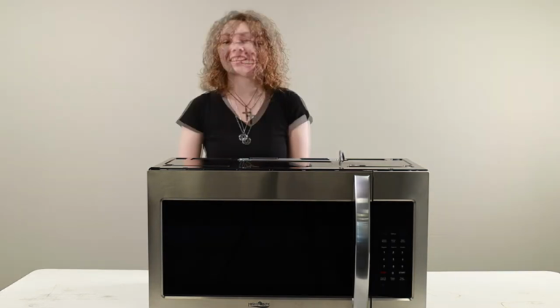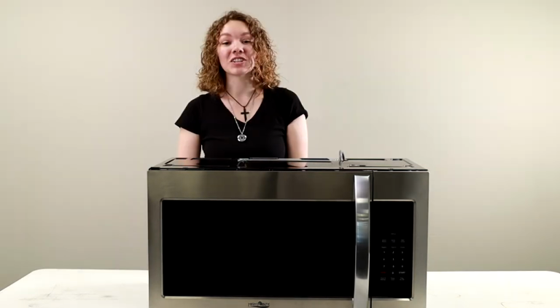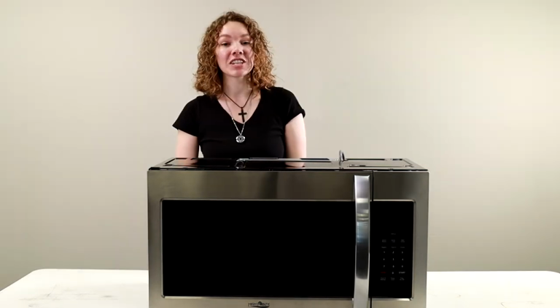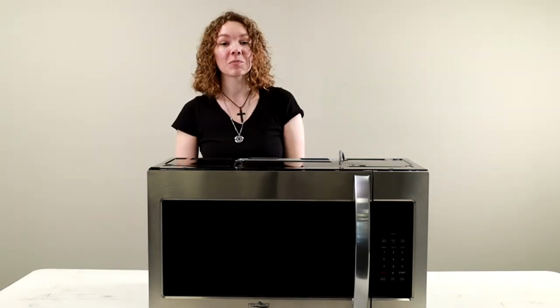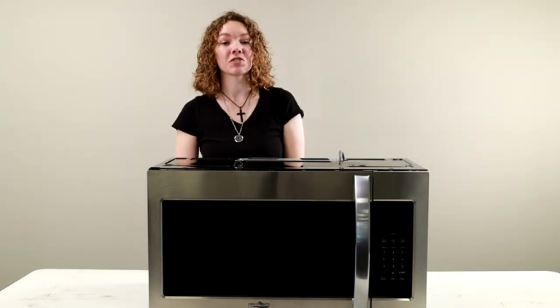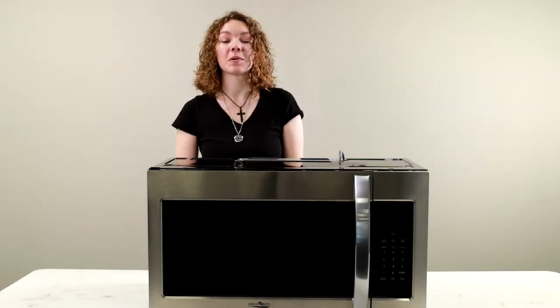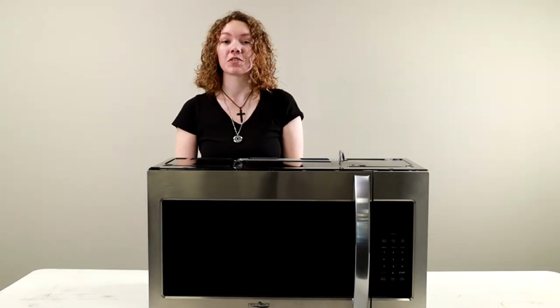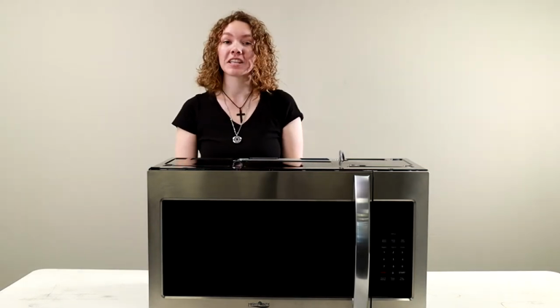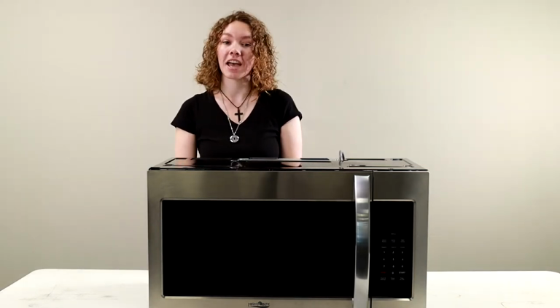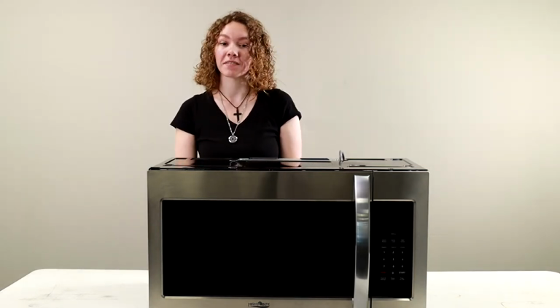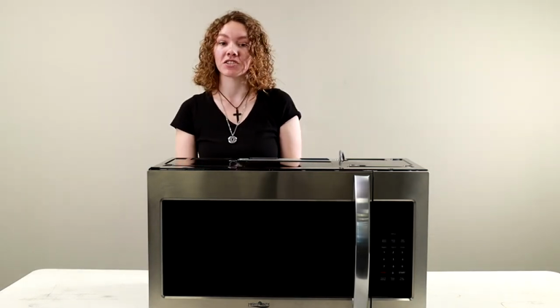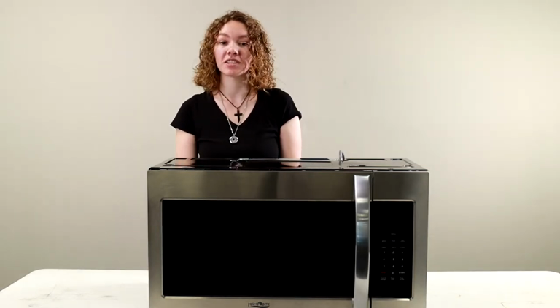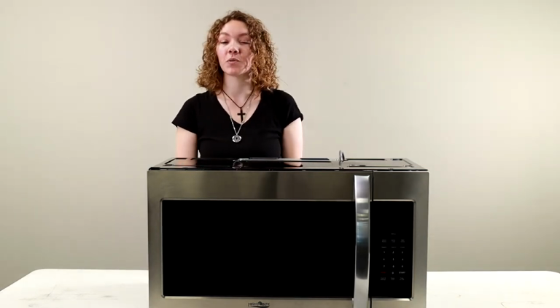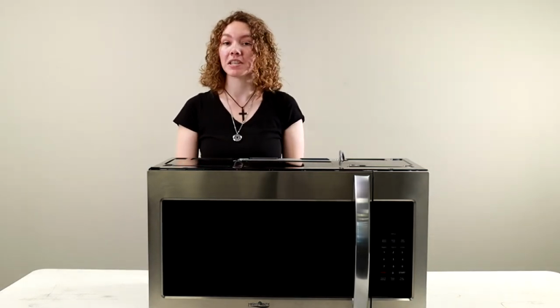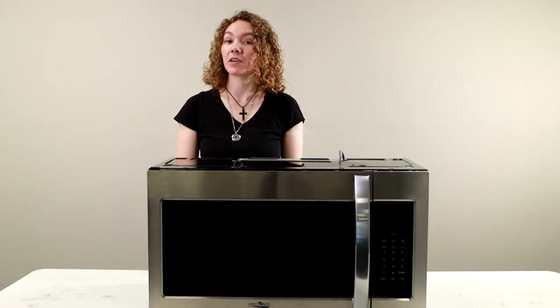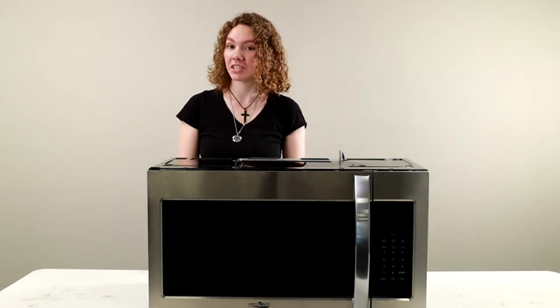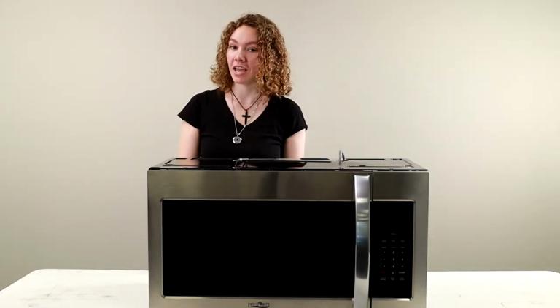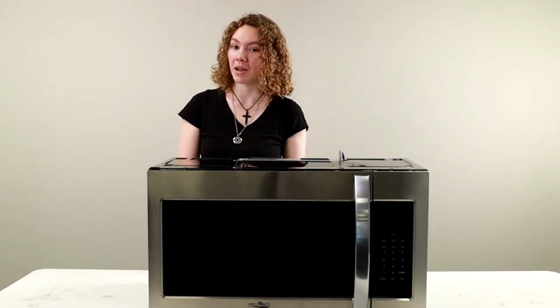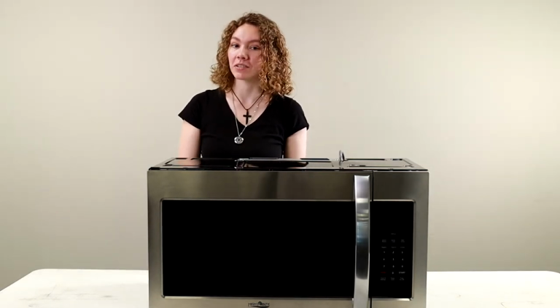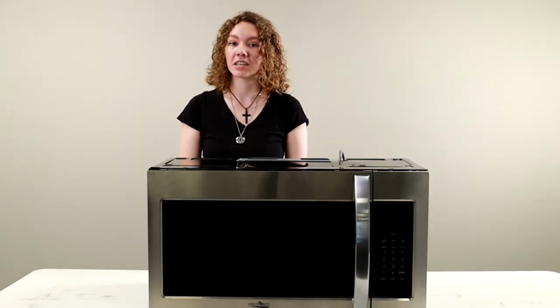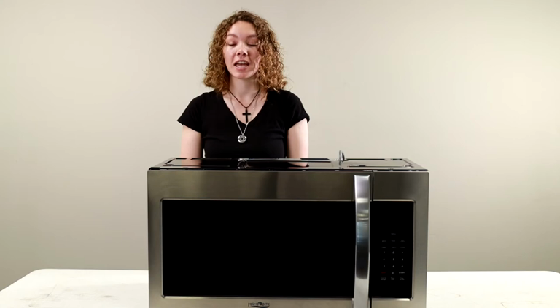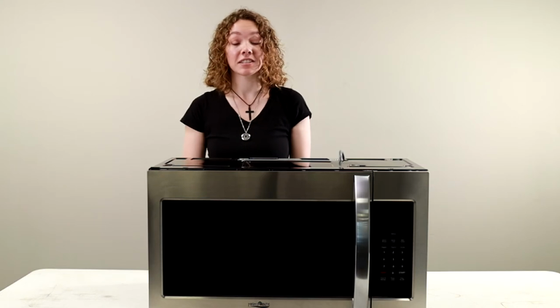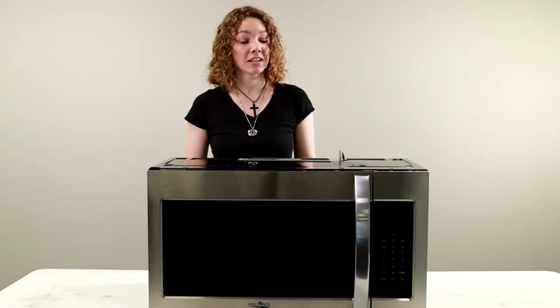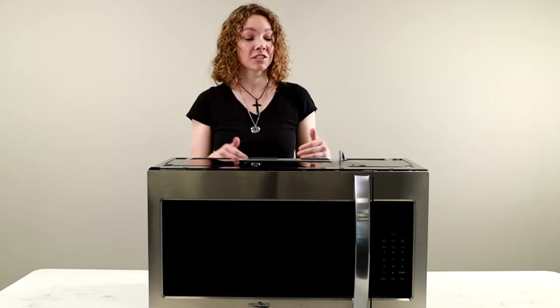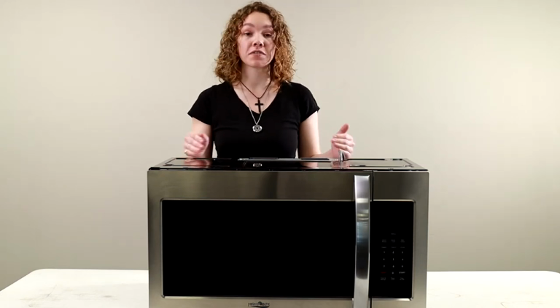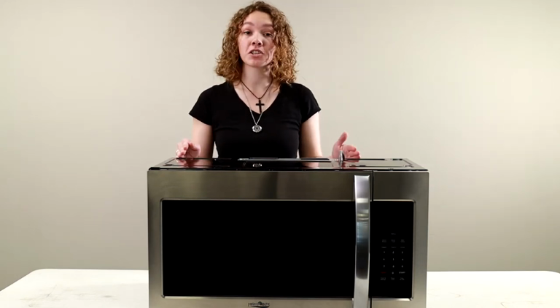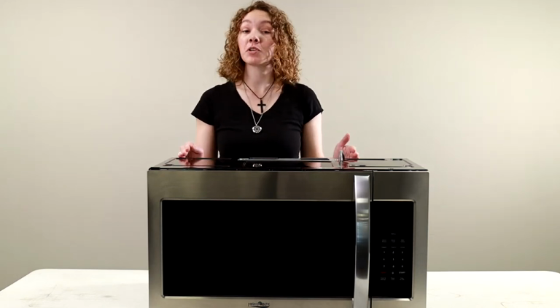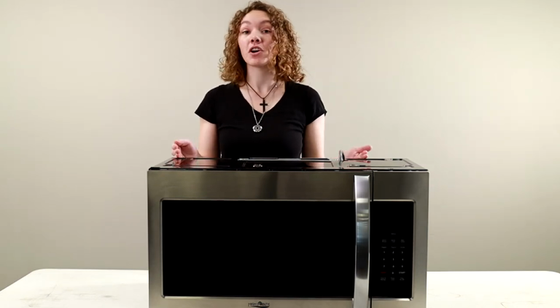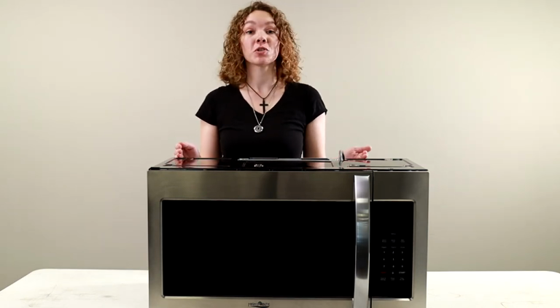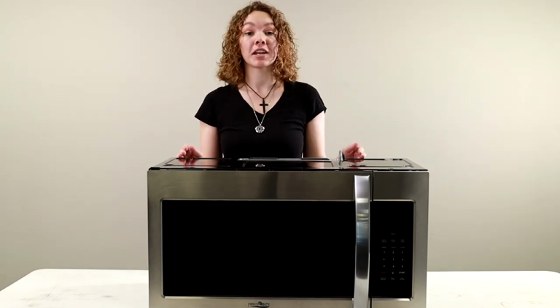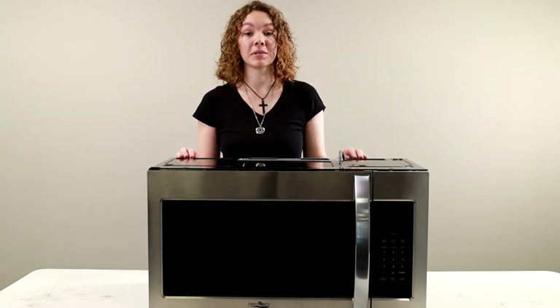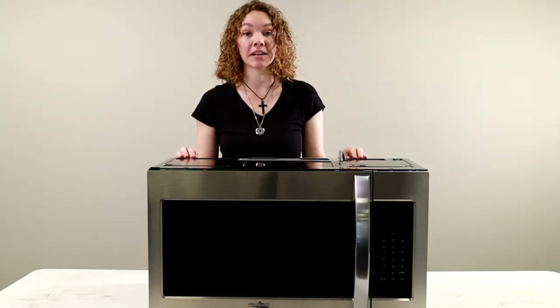The turntable measures about 13 and a half inches and it weighs about 68 pounds. It has a stainless steel finish, but you can also get it in black.